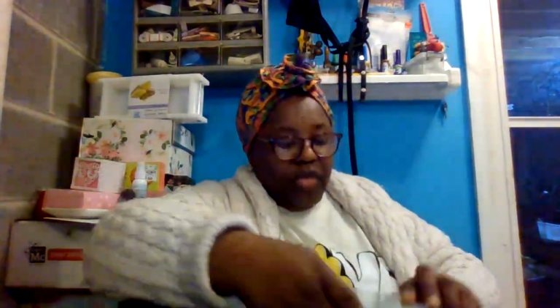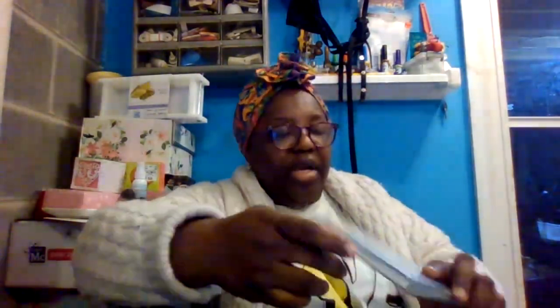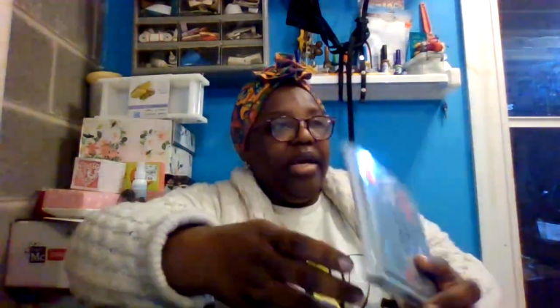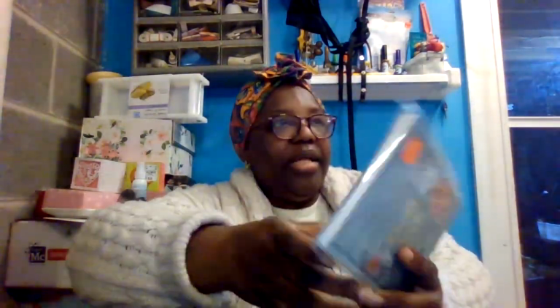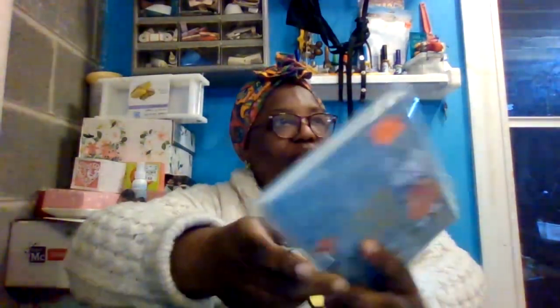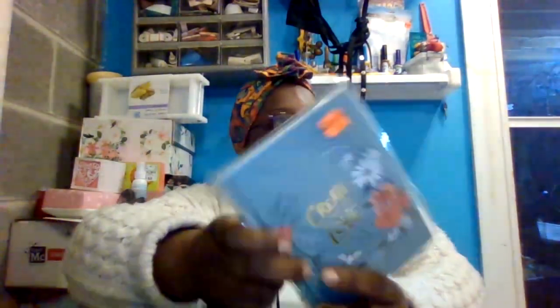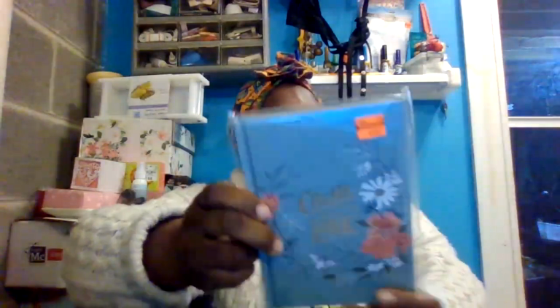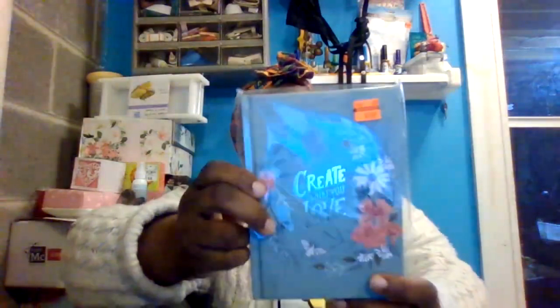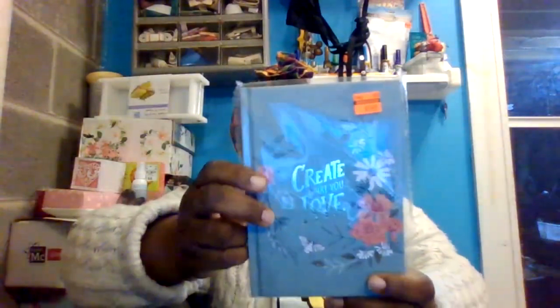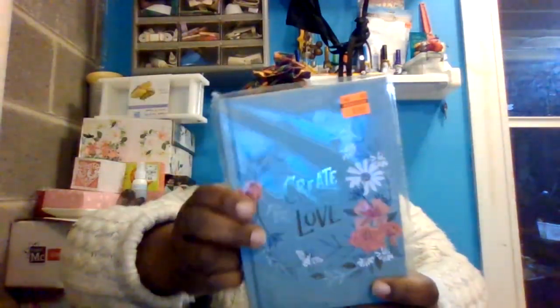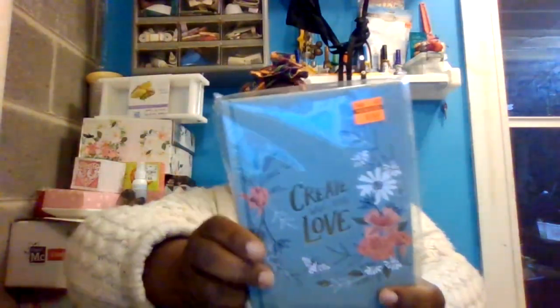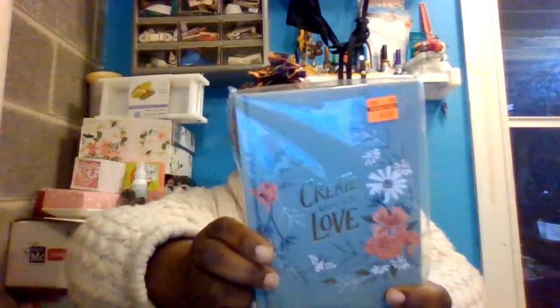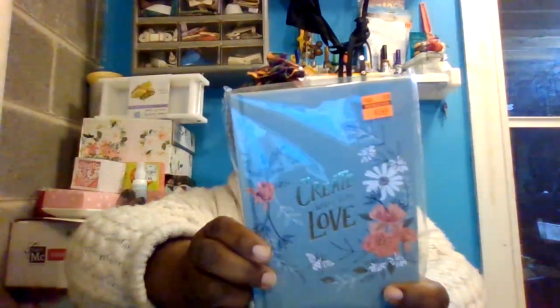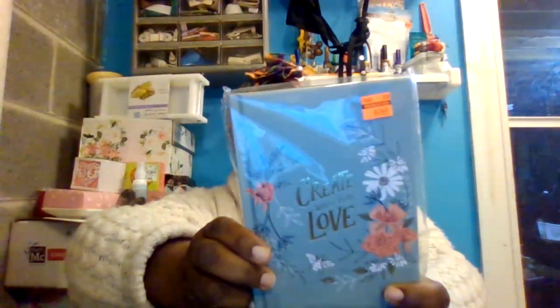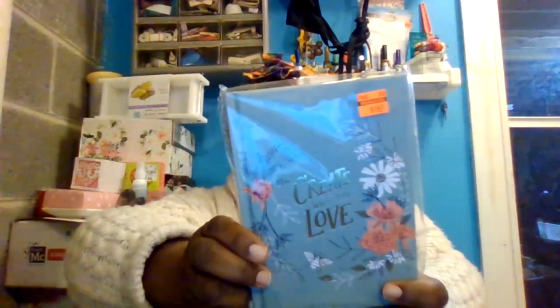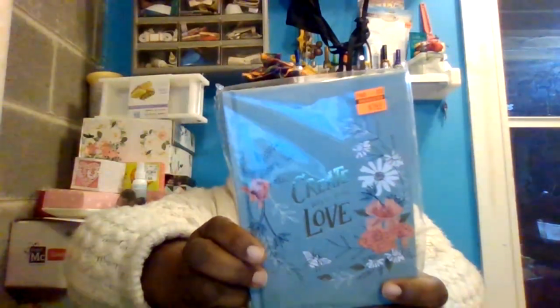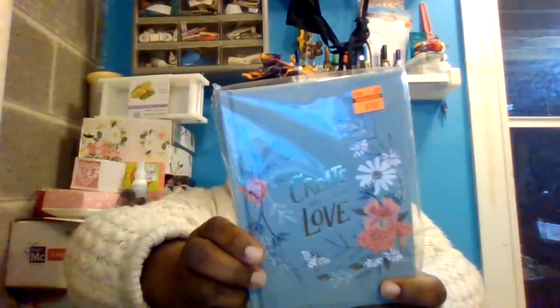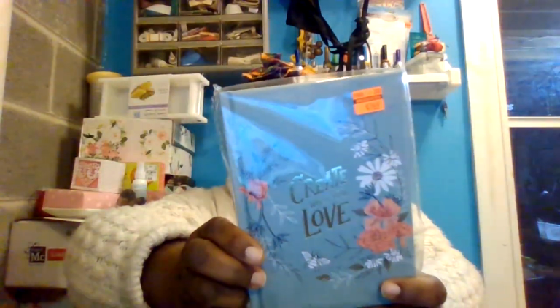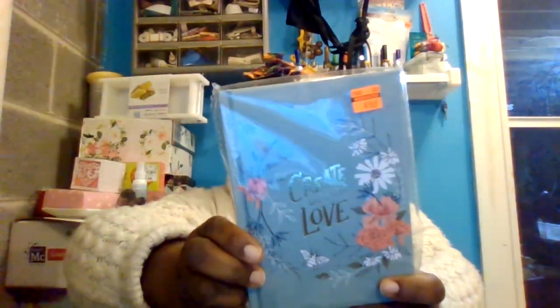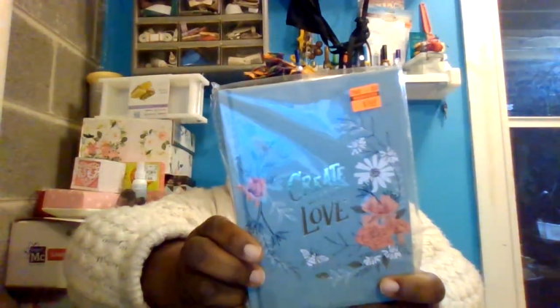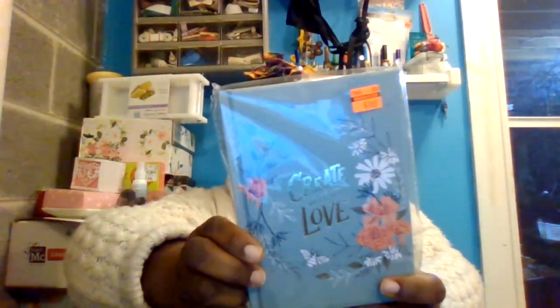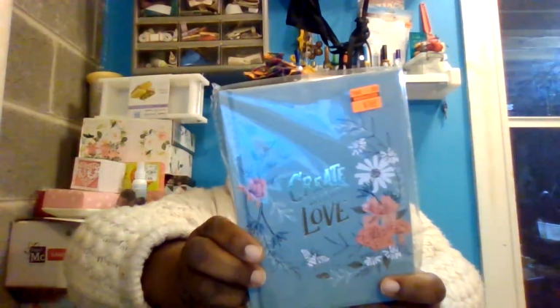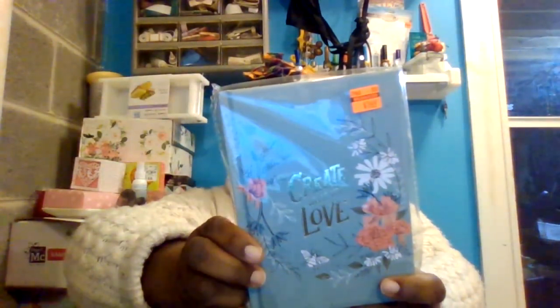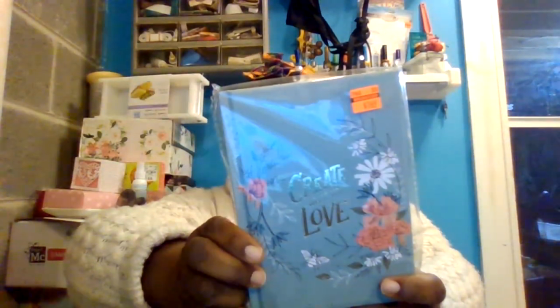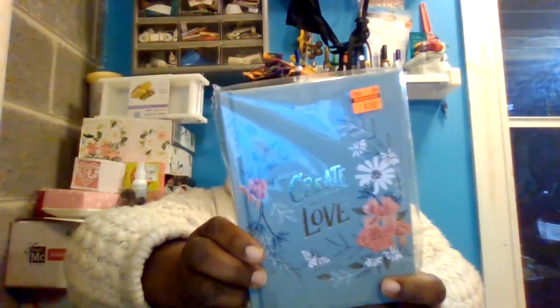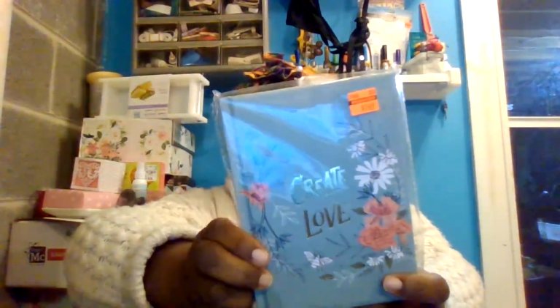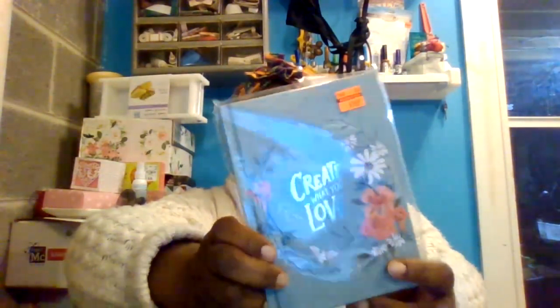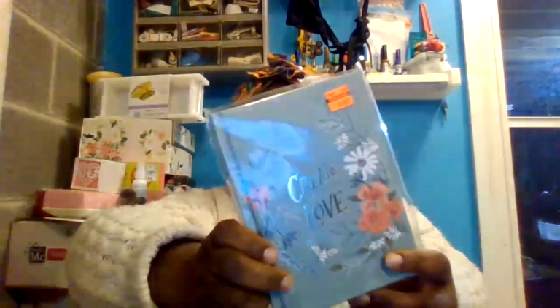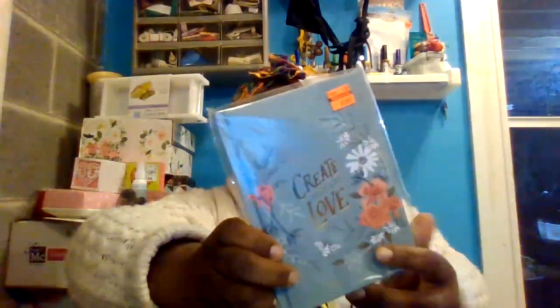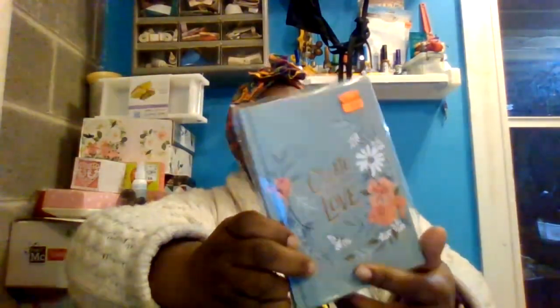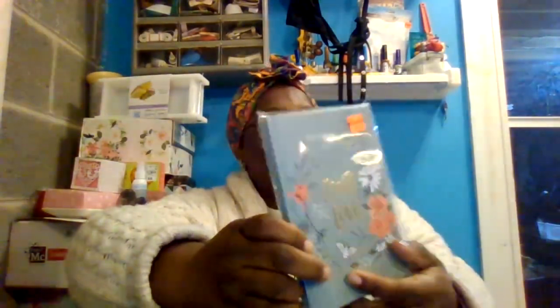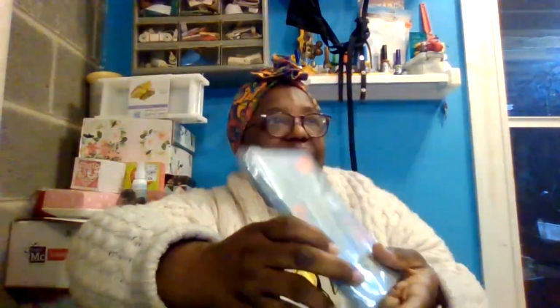I got the Create What You Love book, that was originally $5.99 and I got it for $1.49.